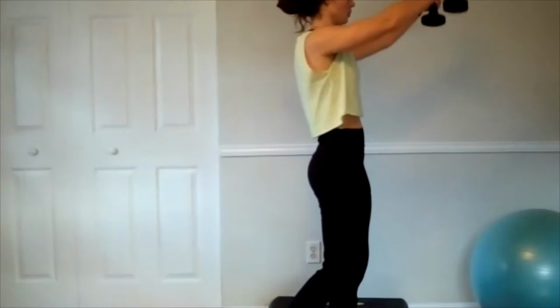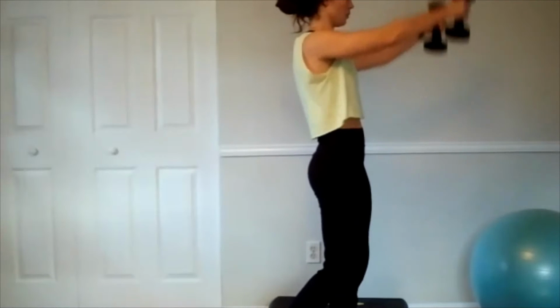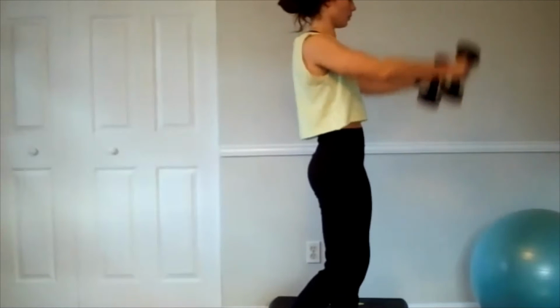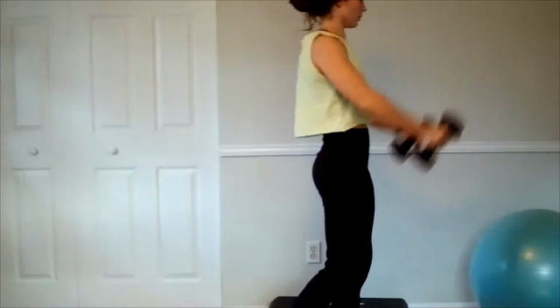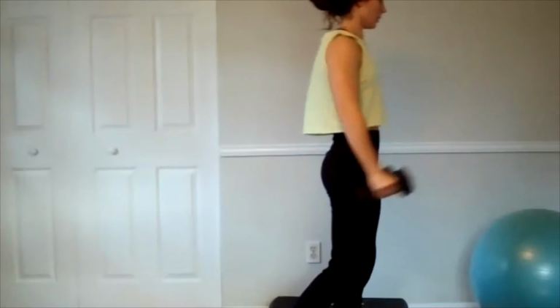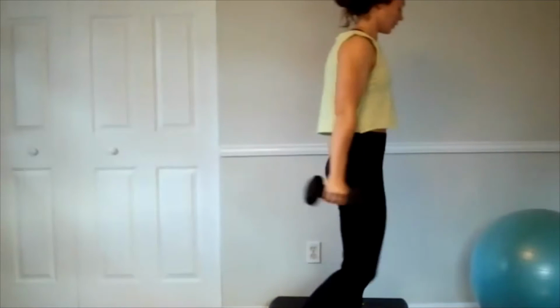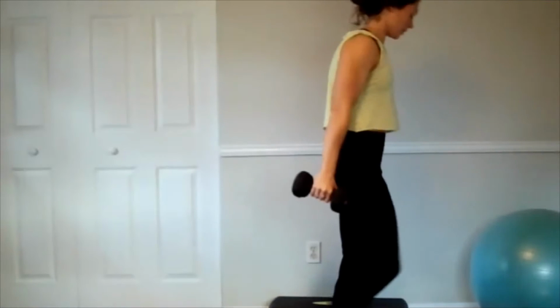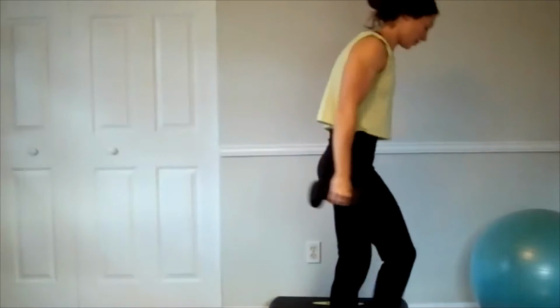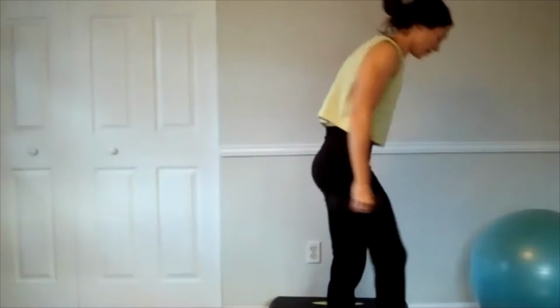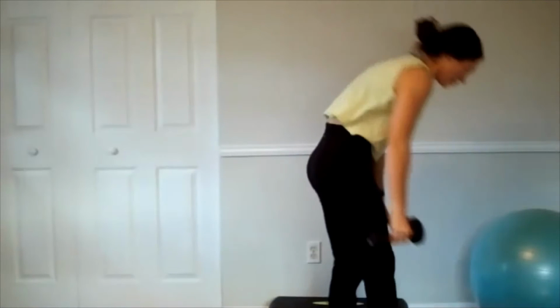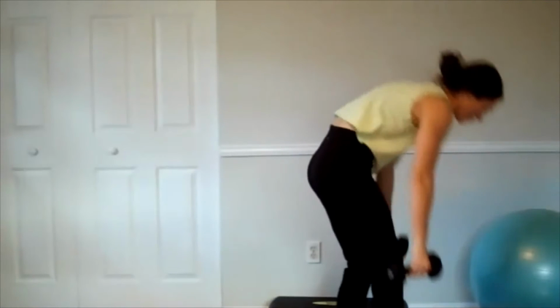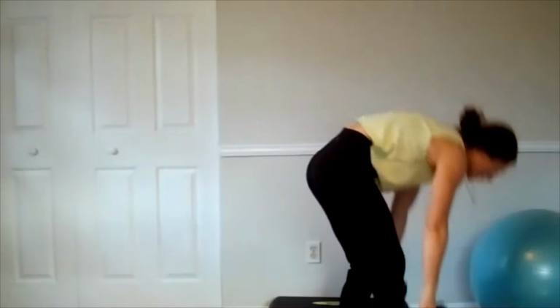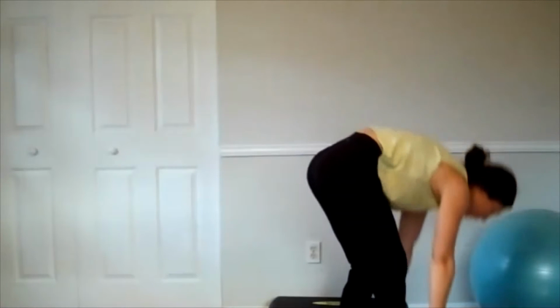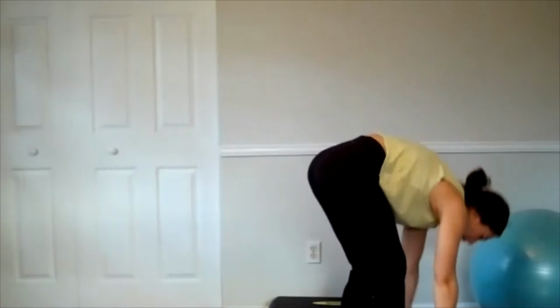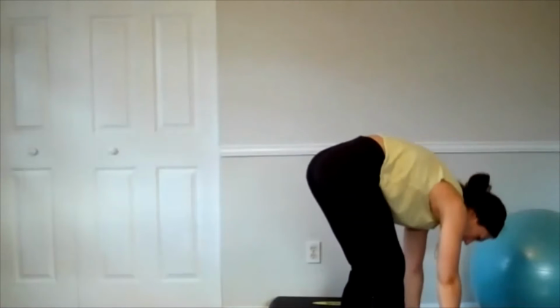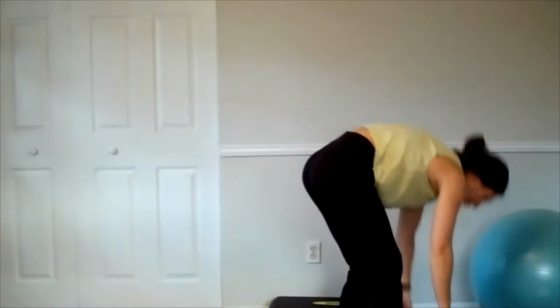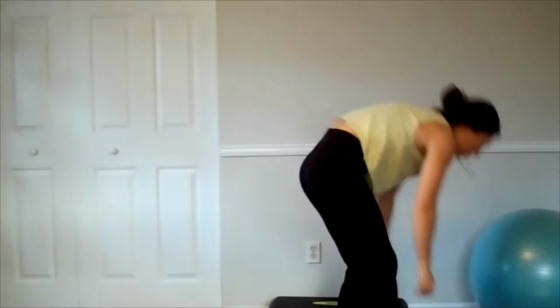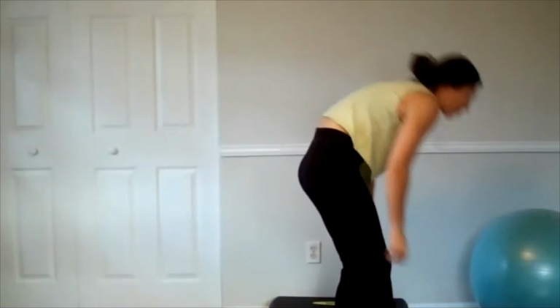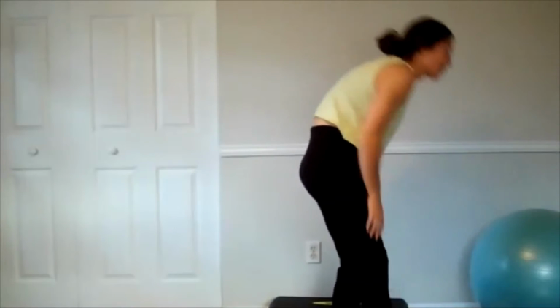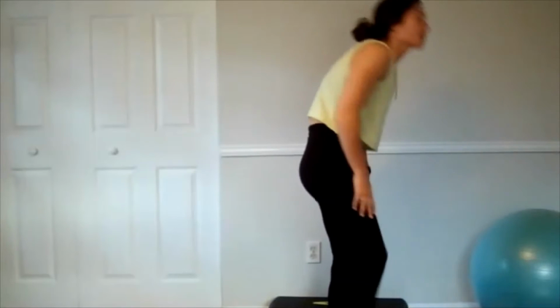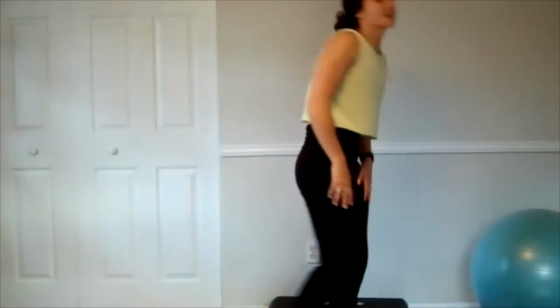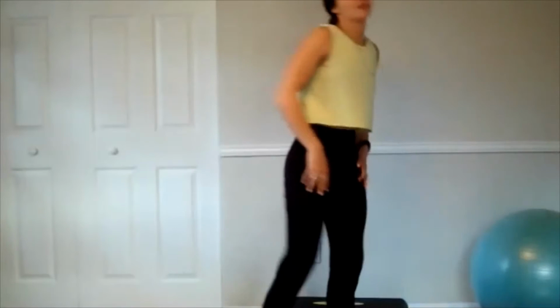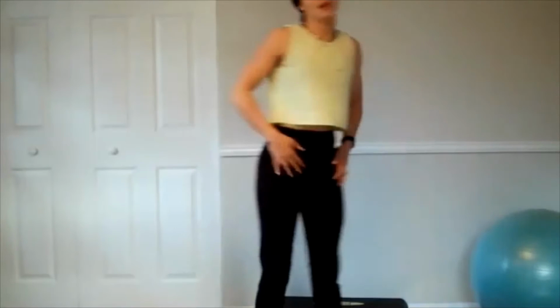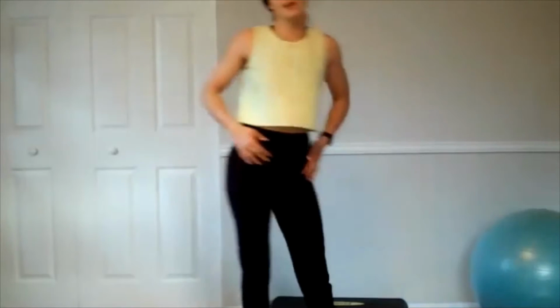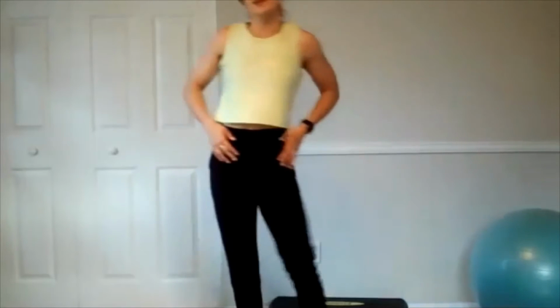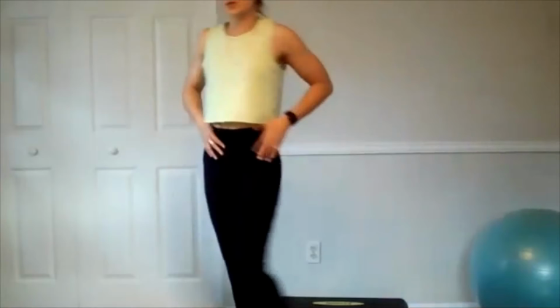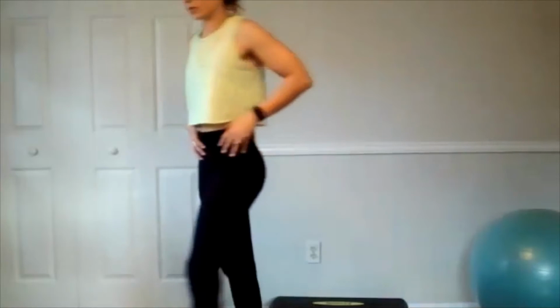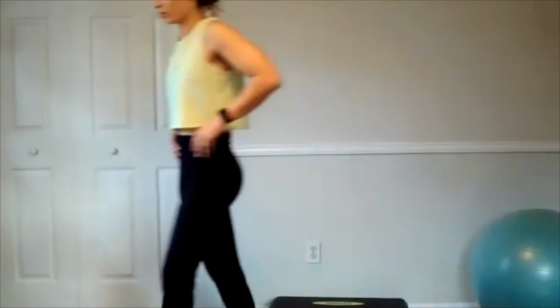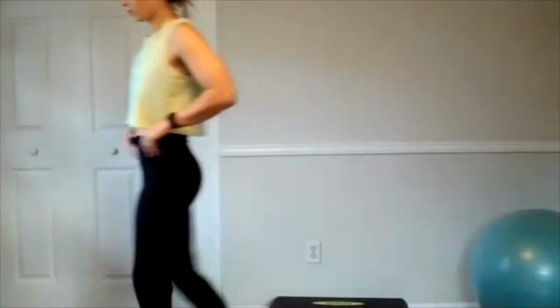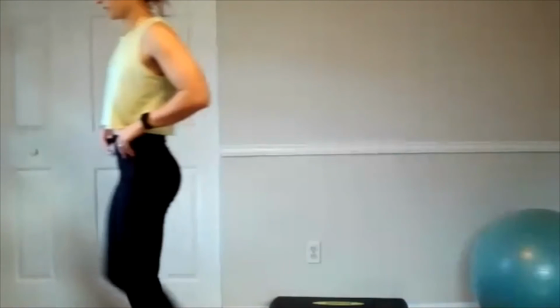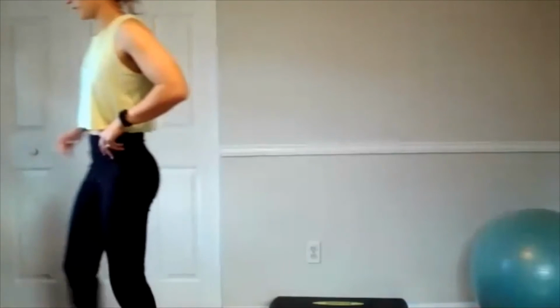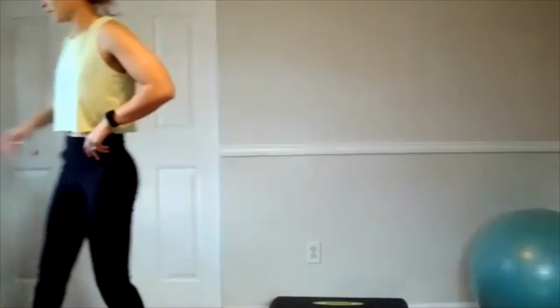And 12. Give that grip a rest, get some water, and we'll get two new moves in there.